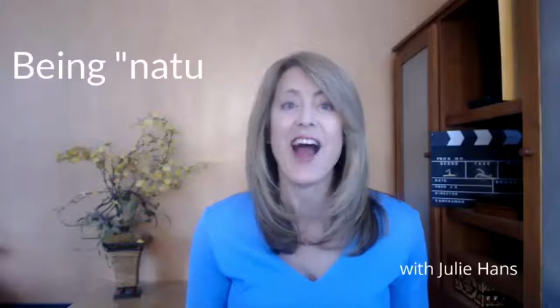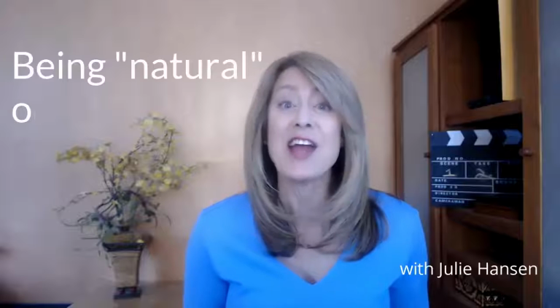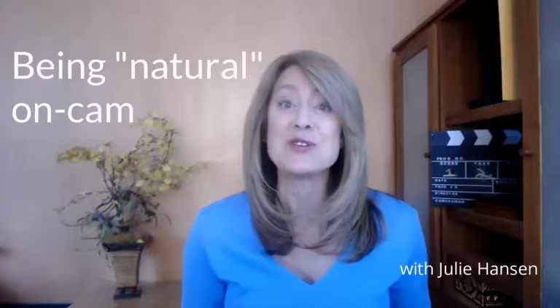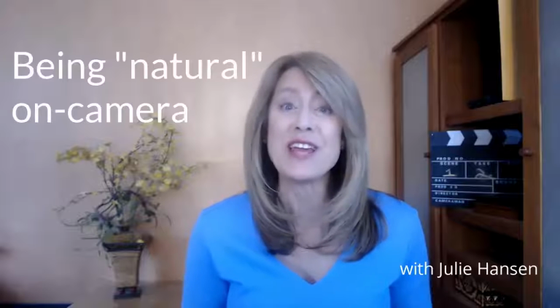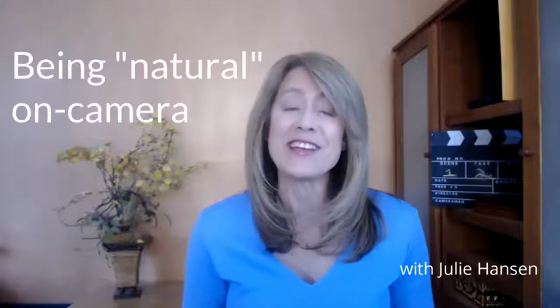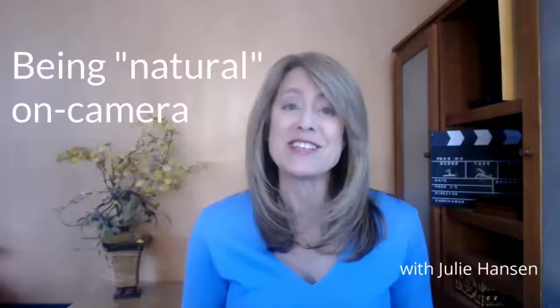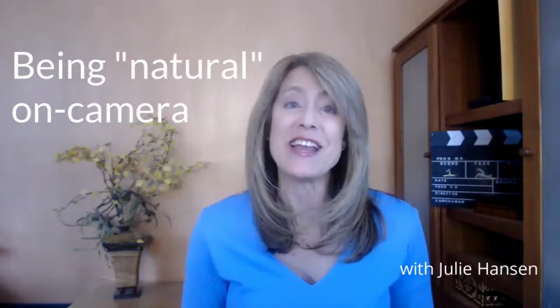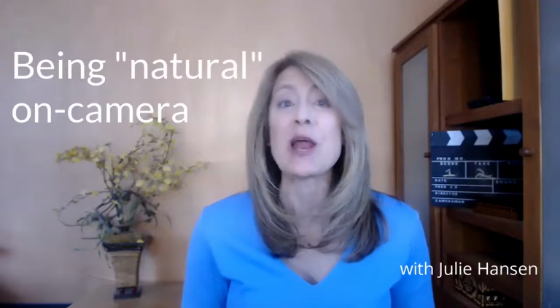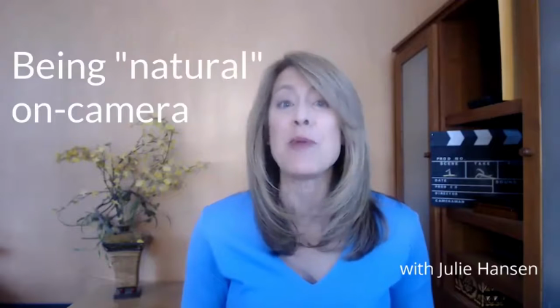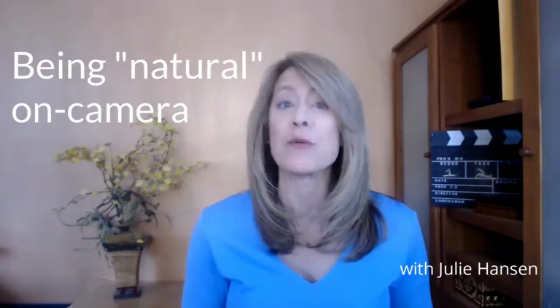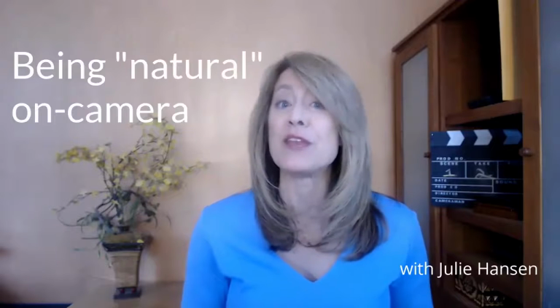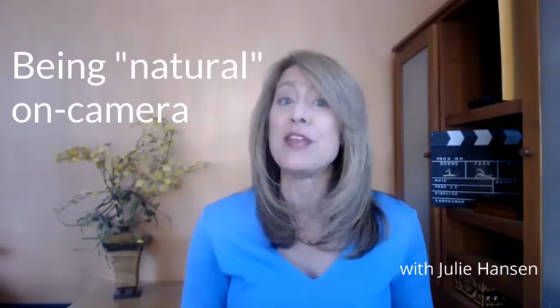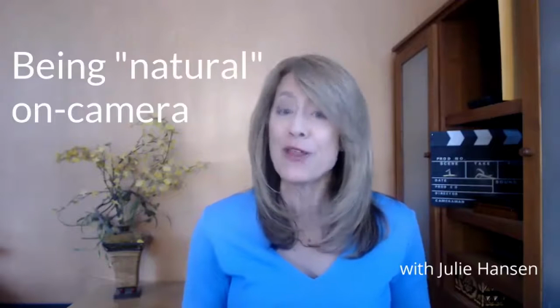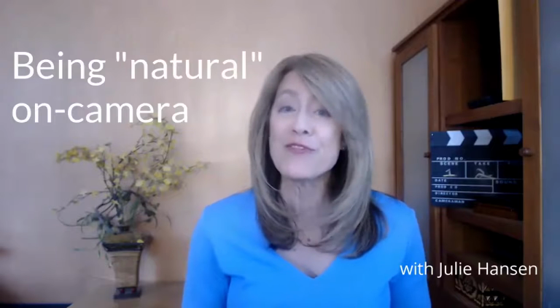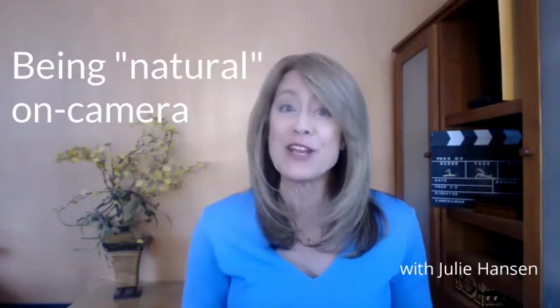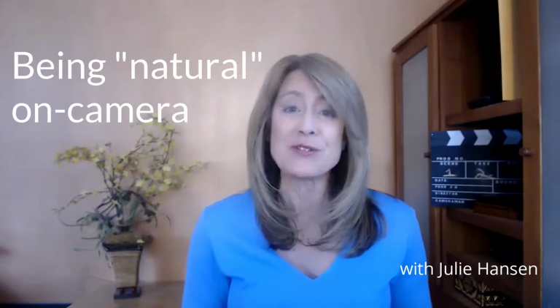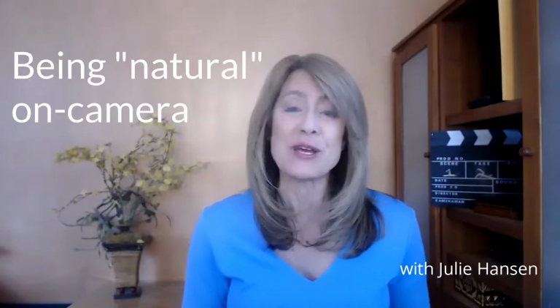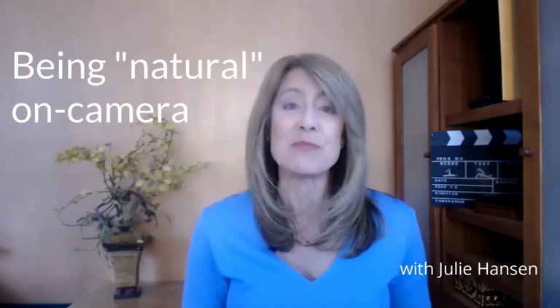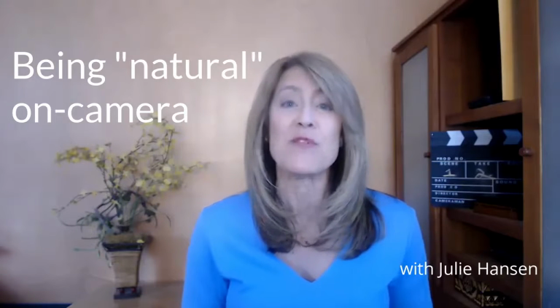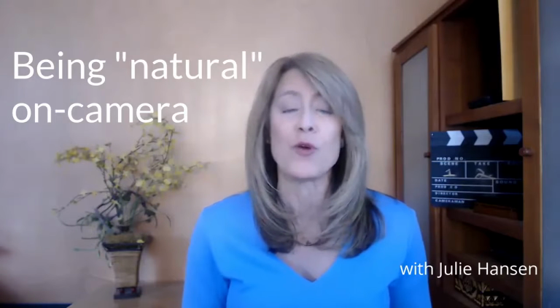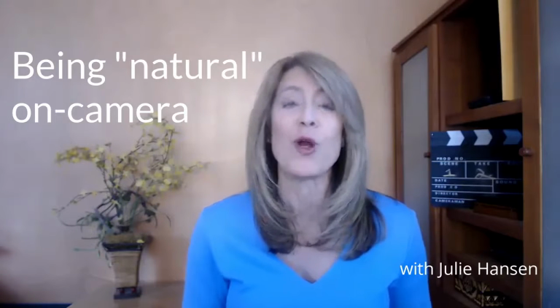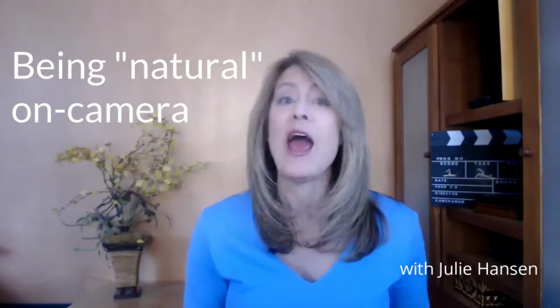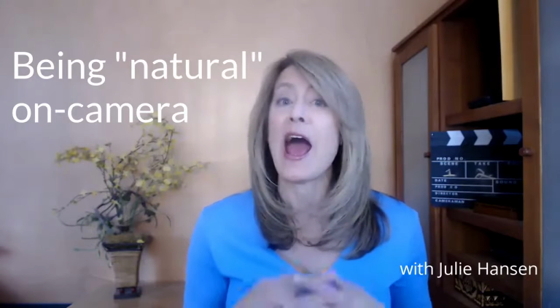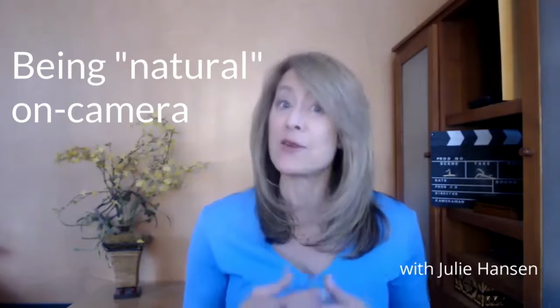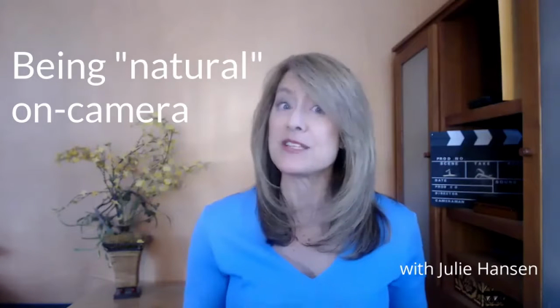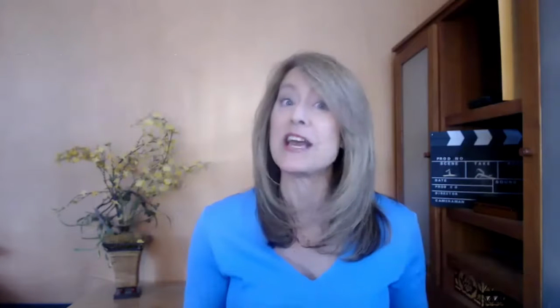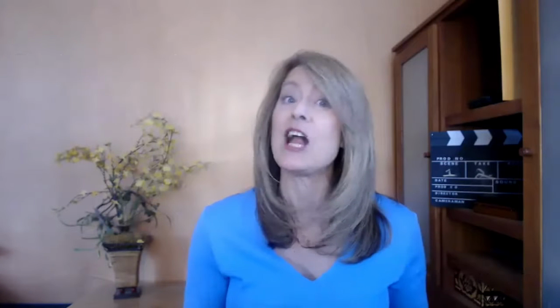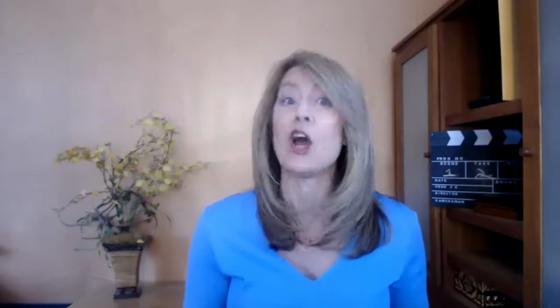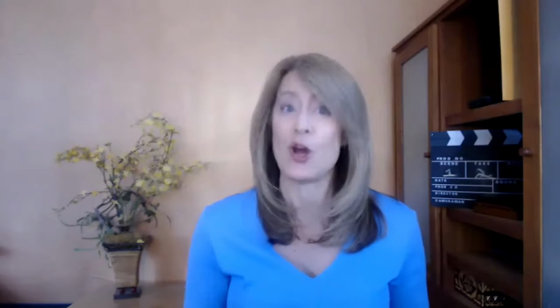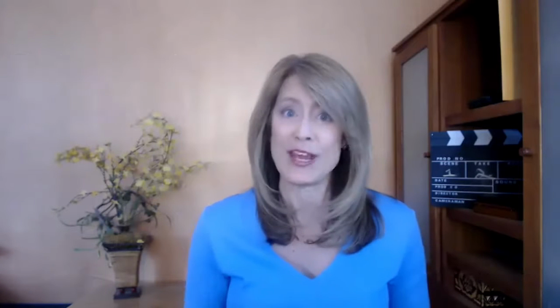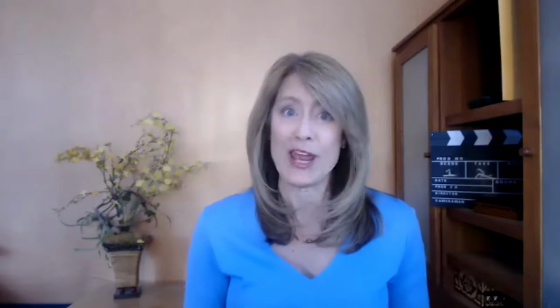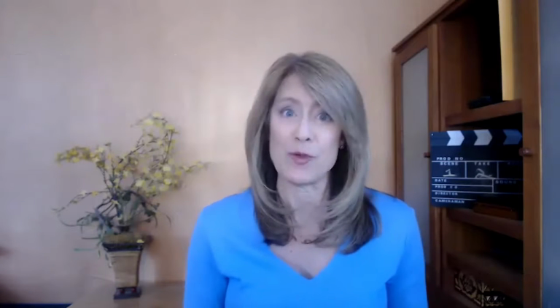Hi, Julie Hanson, and I'm back with another video tip for how to sell on camera.